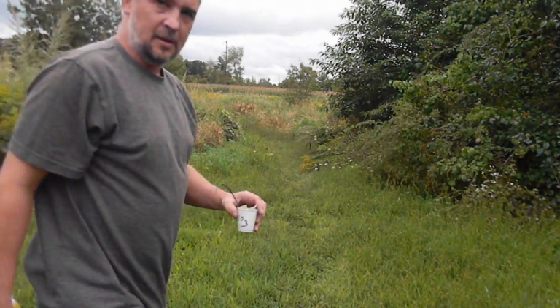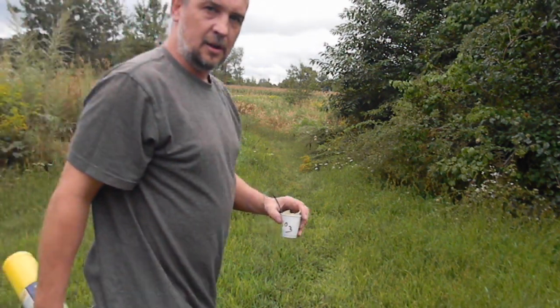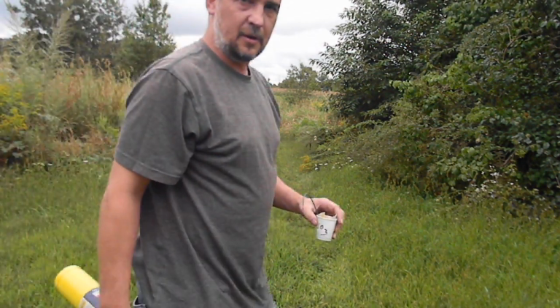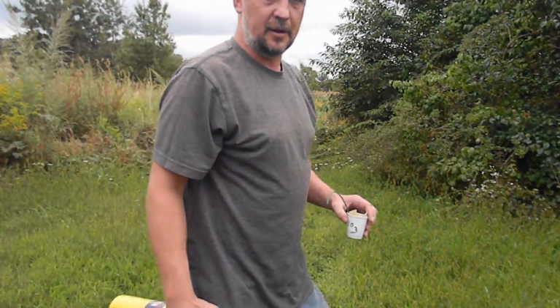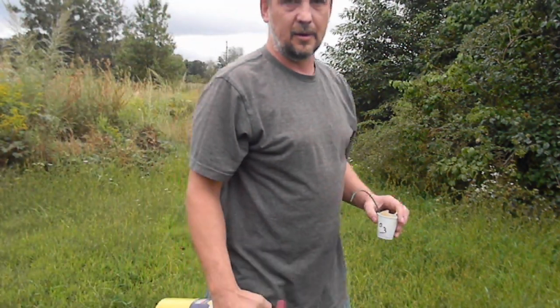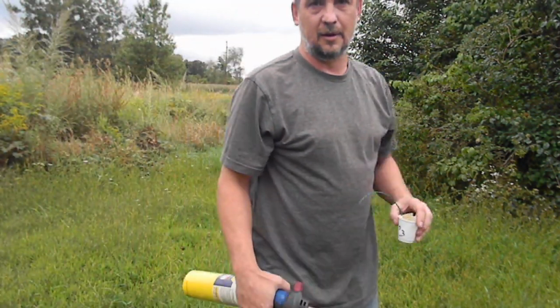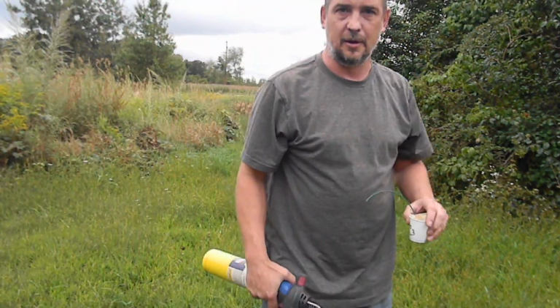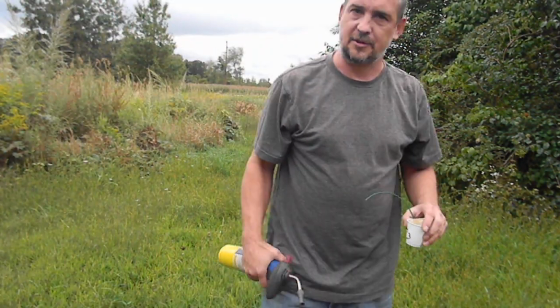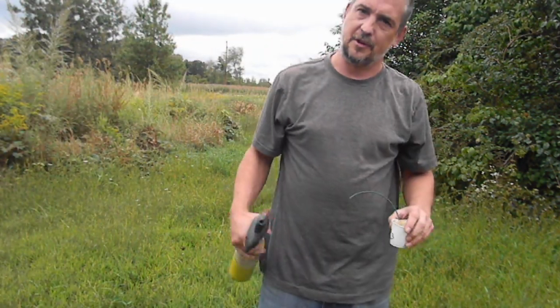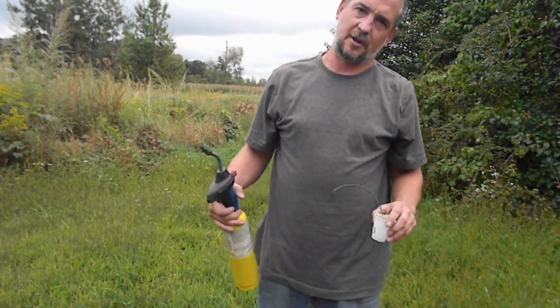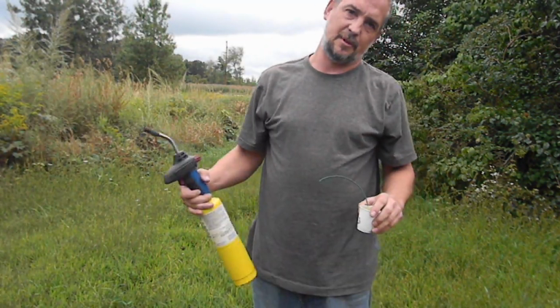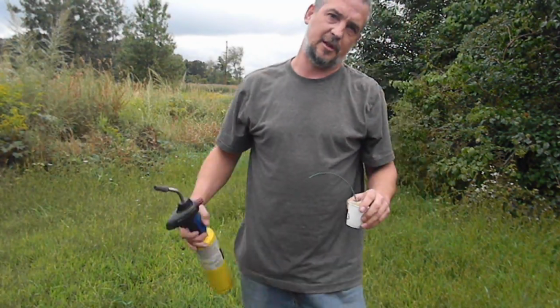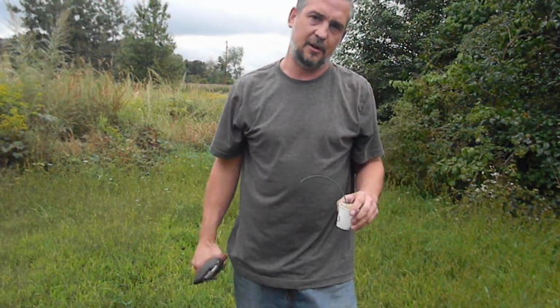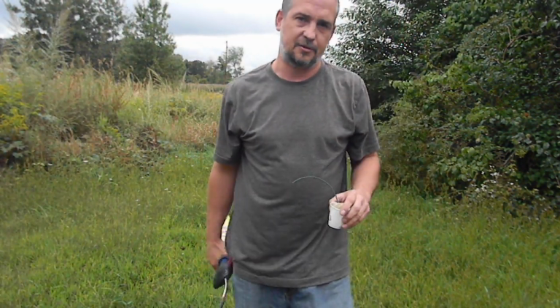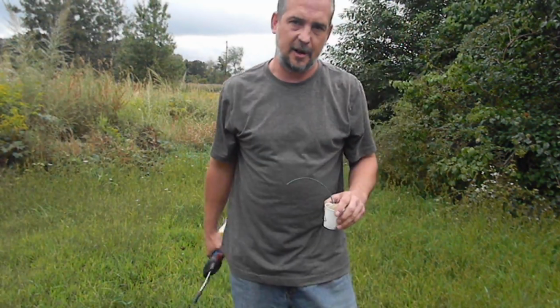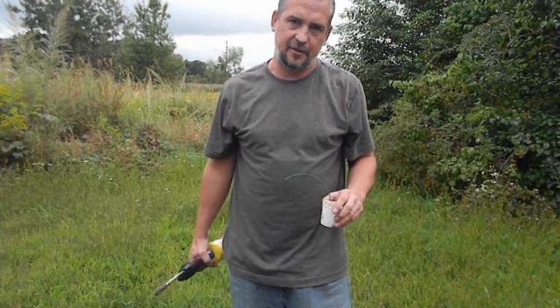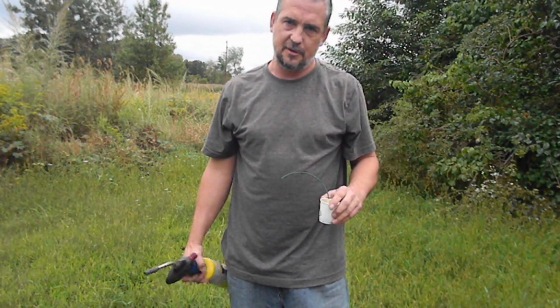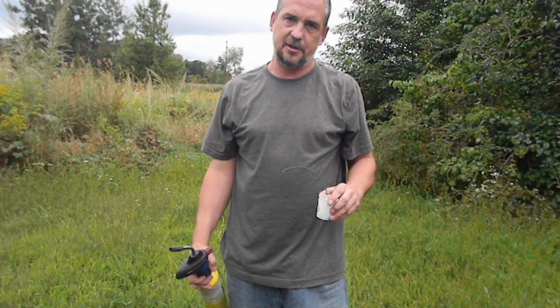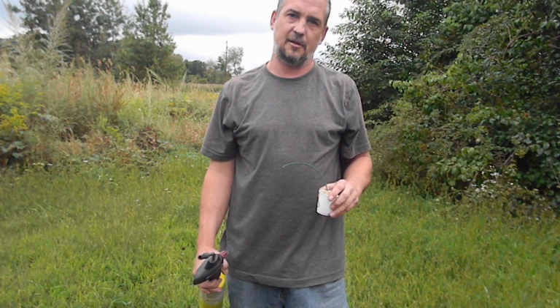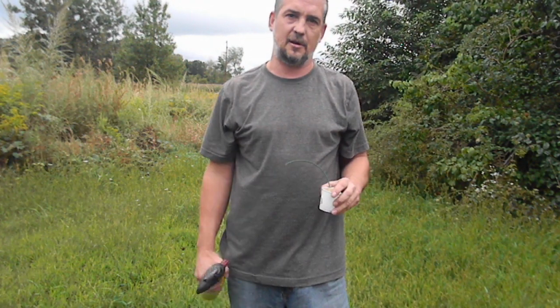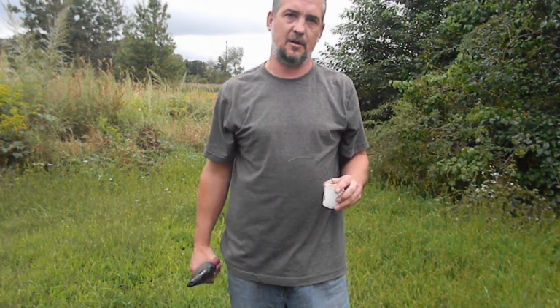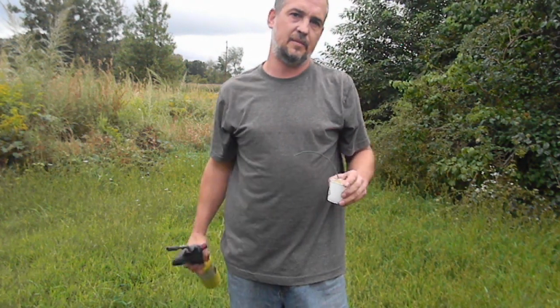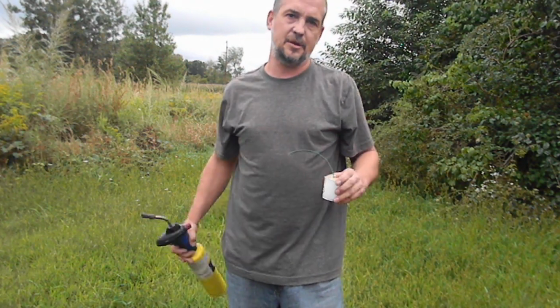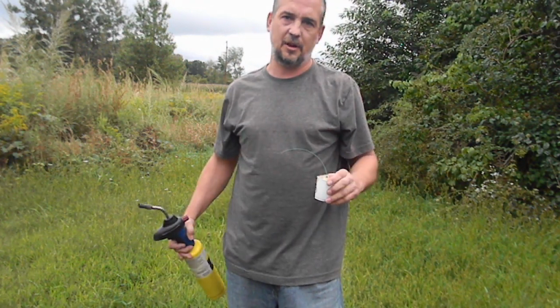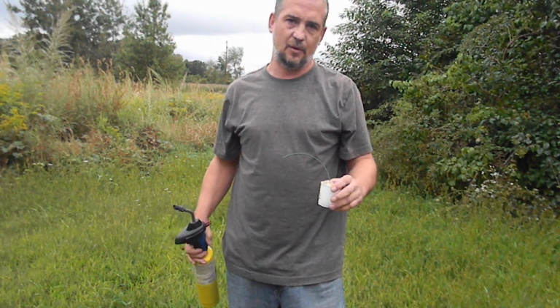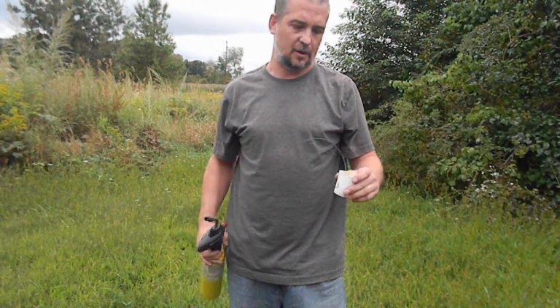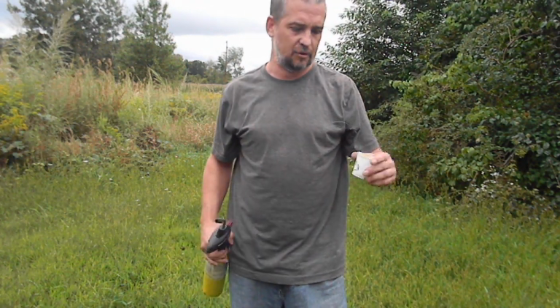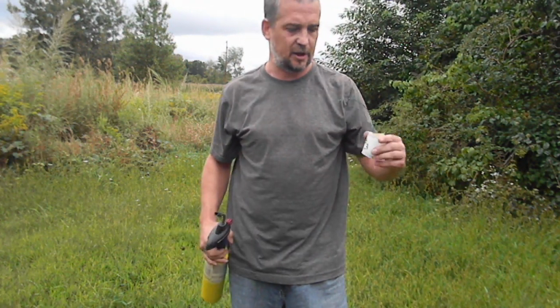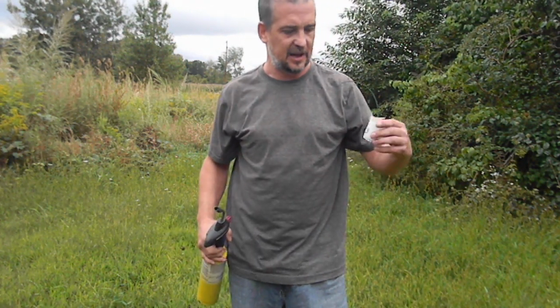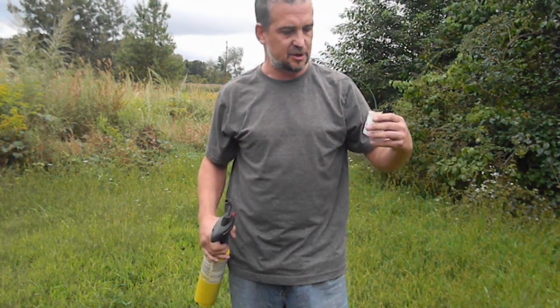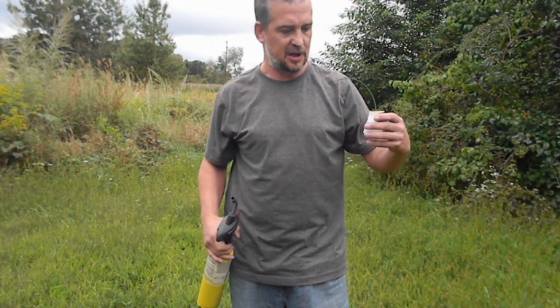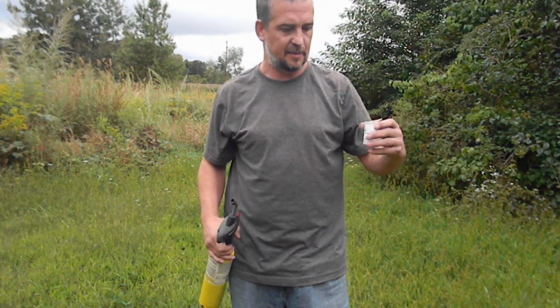Hello there. I'm going to first start by saying don't try anything you see here at home. I'm just going to do a really quick experiment.